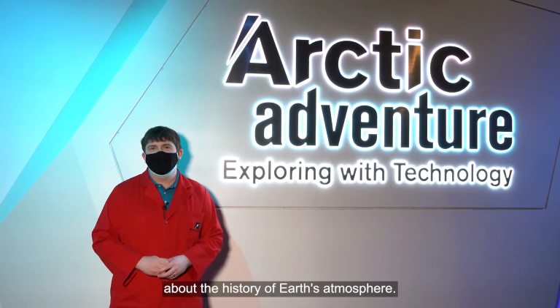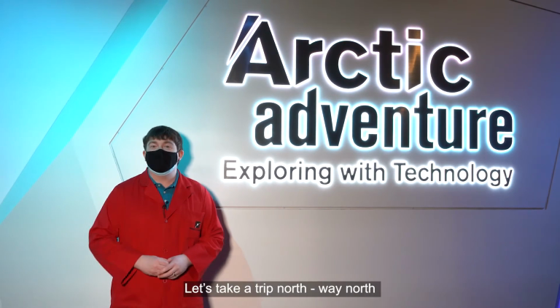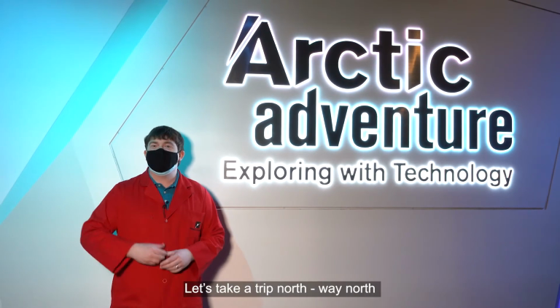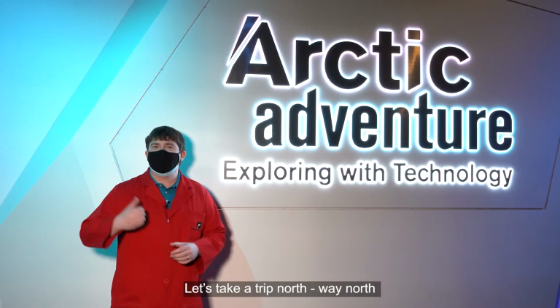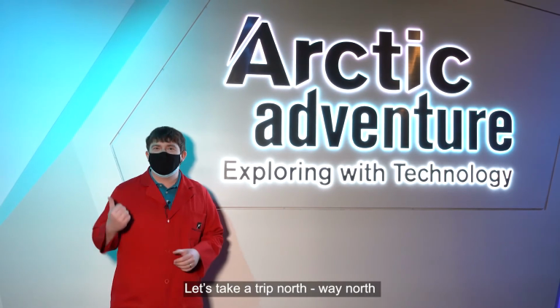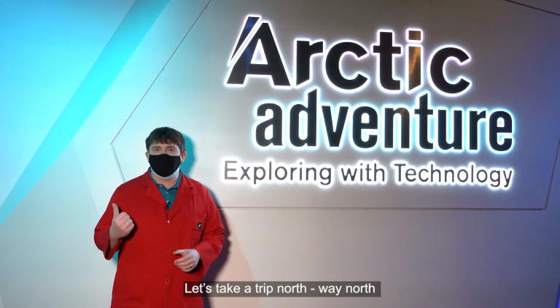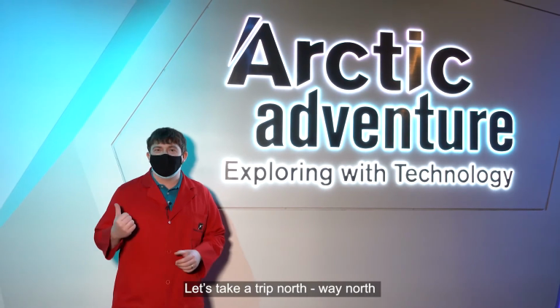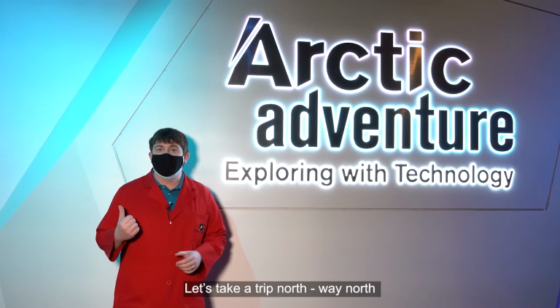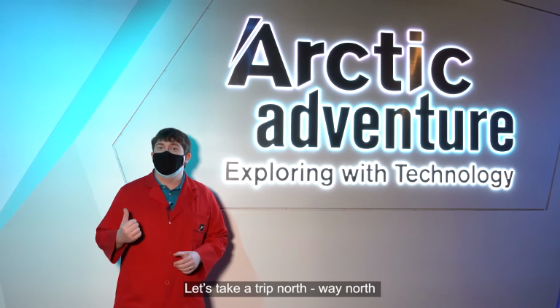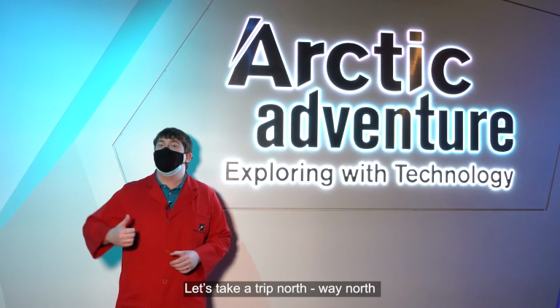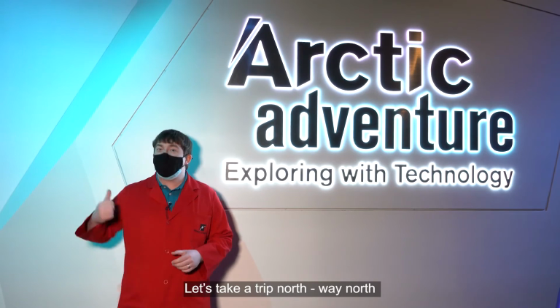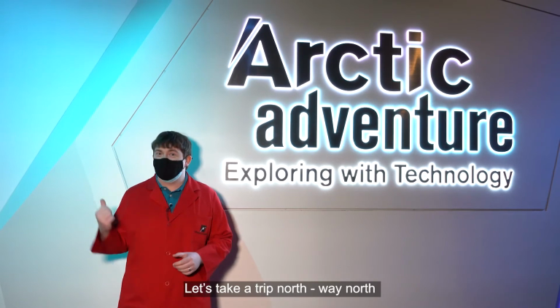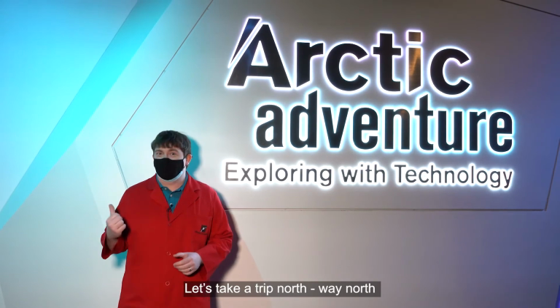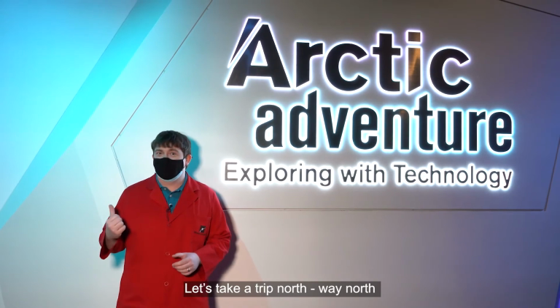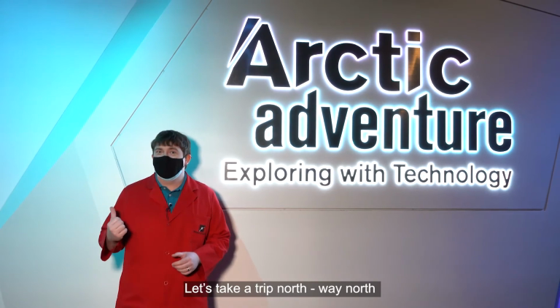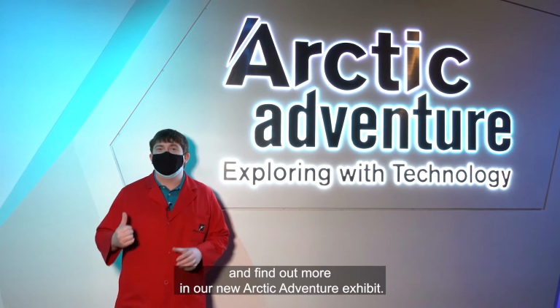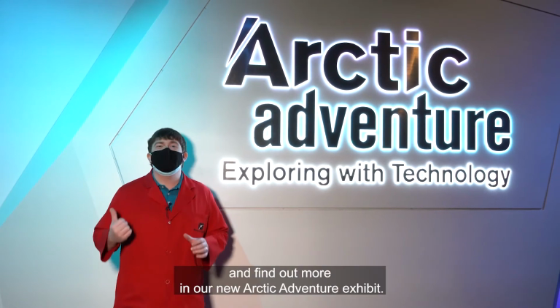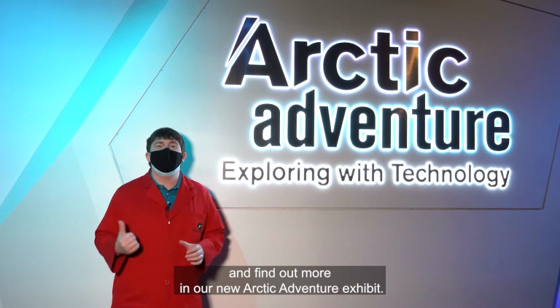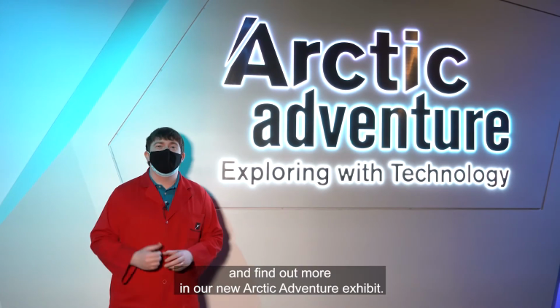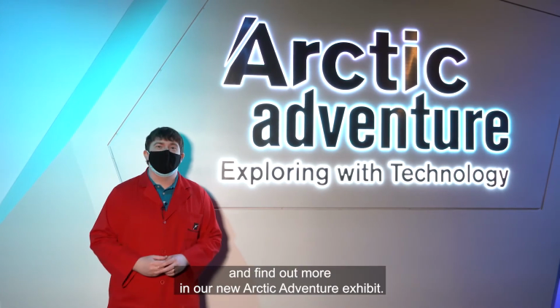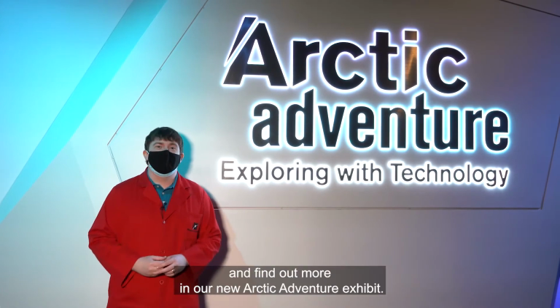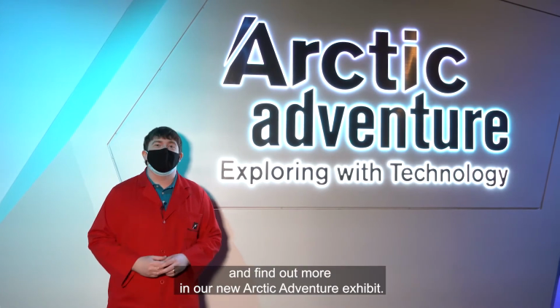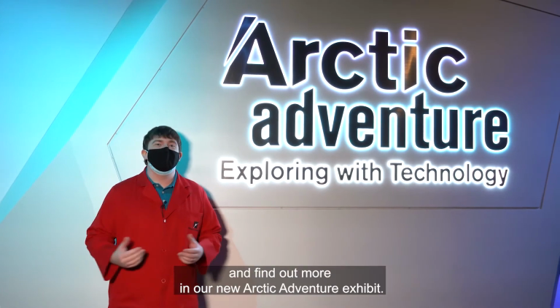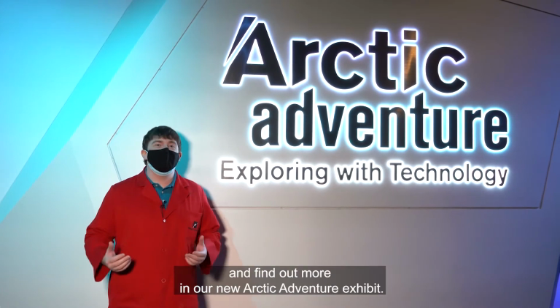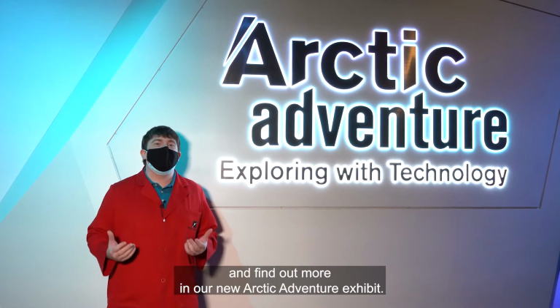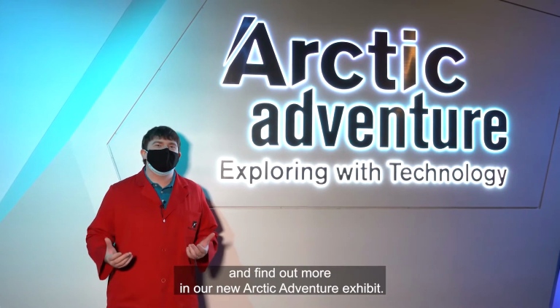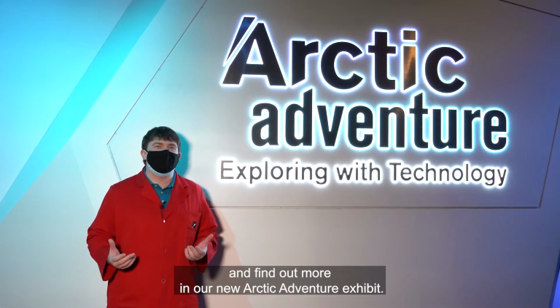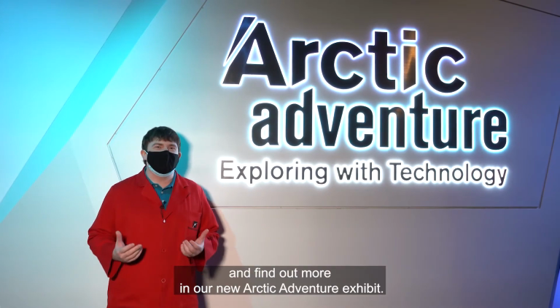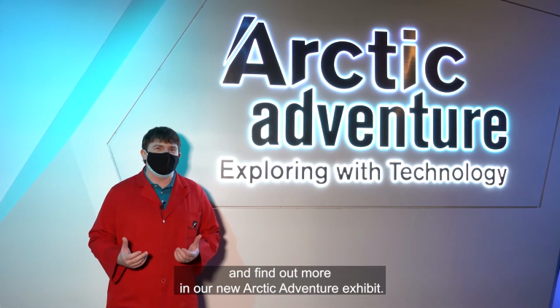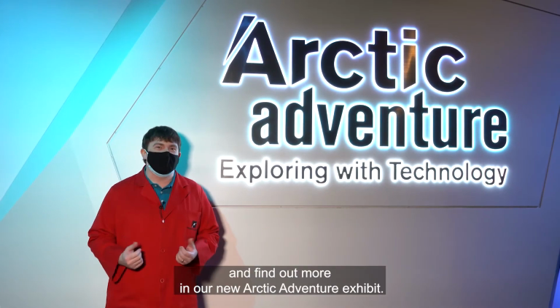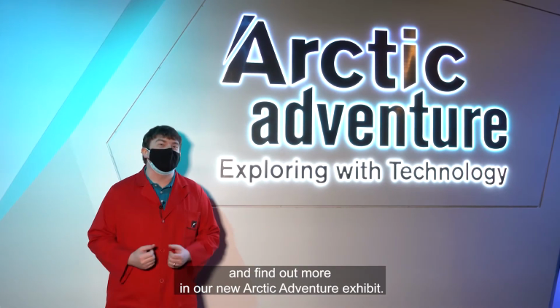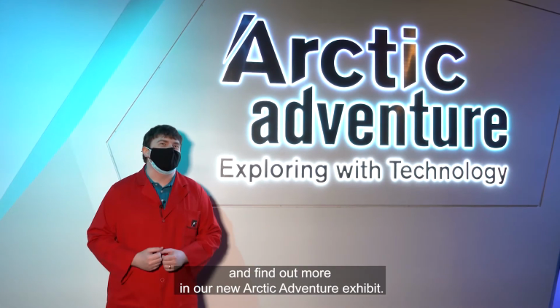Let's take a trip north, way north, and find out more in our new Arctic Adventure exhibit.